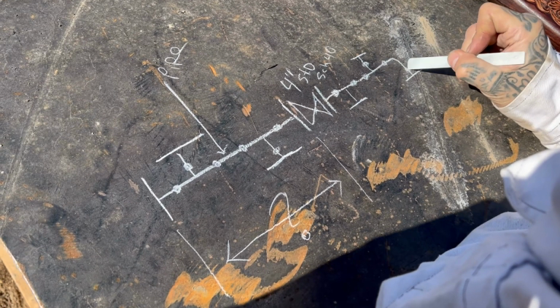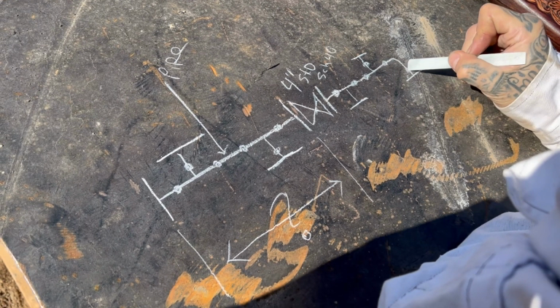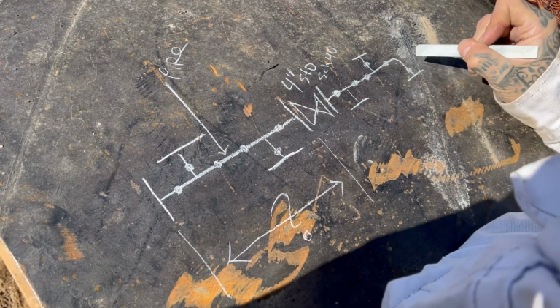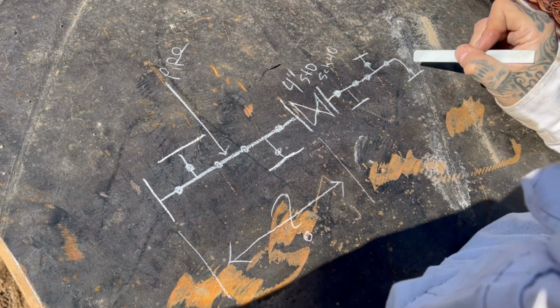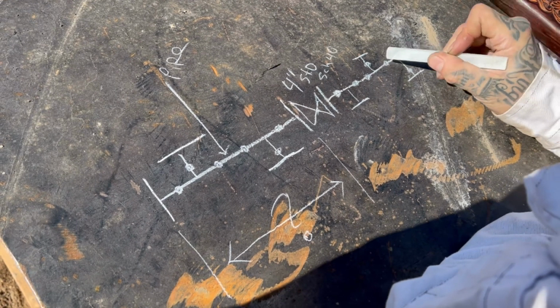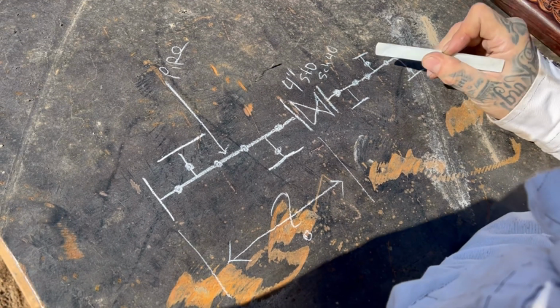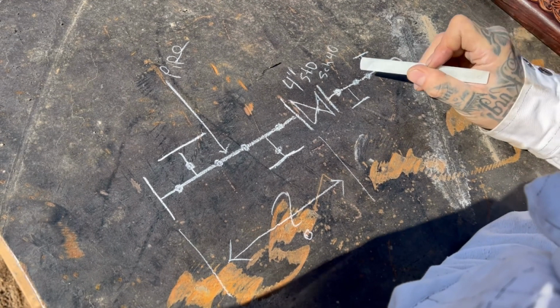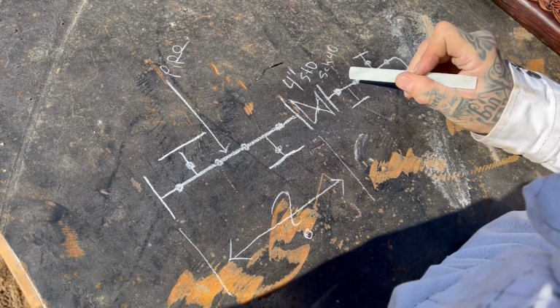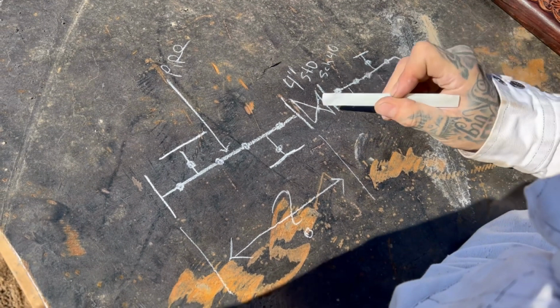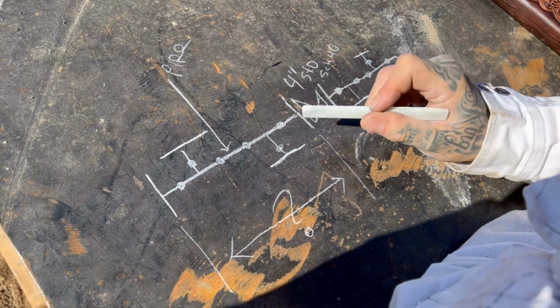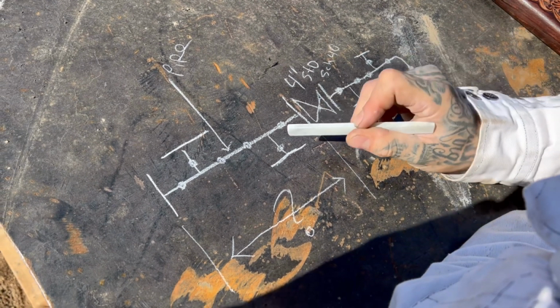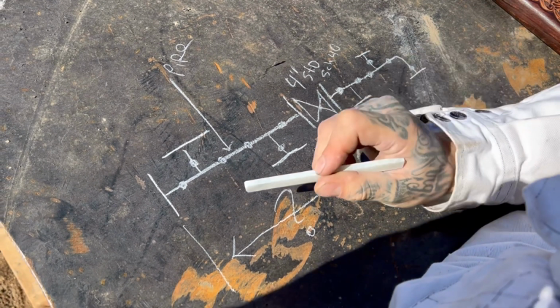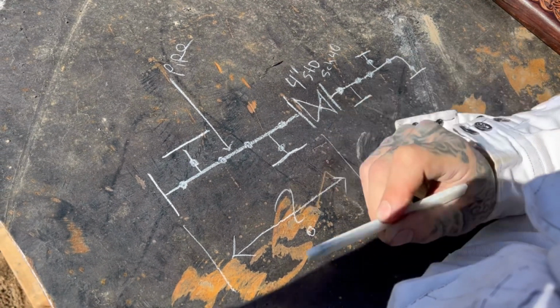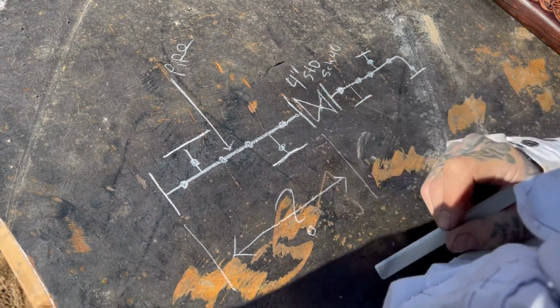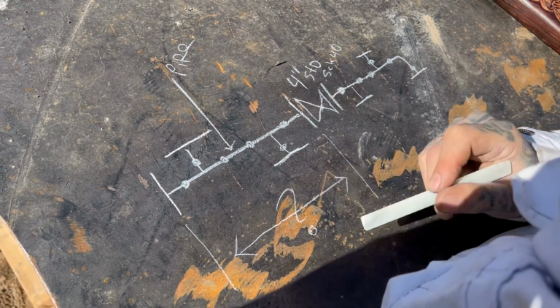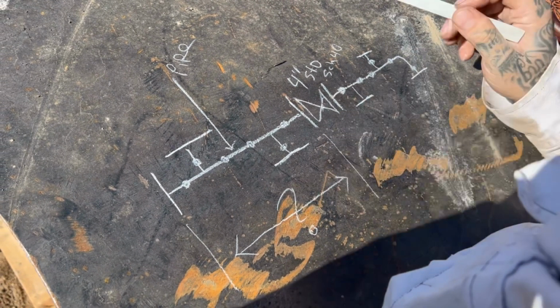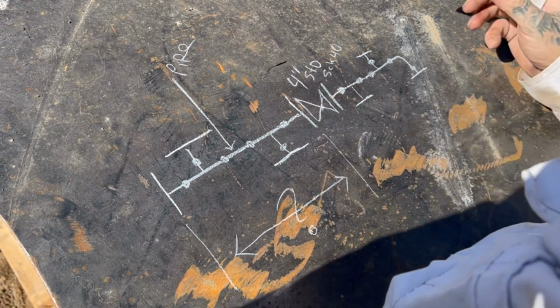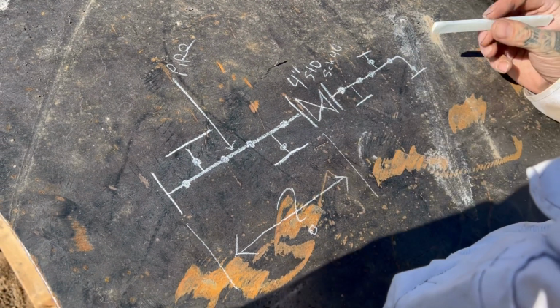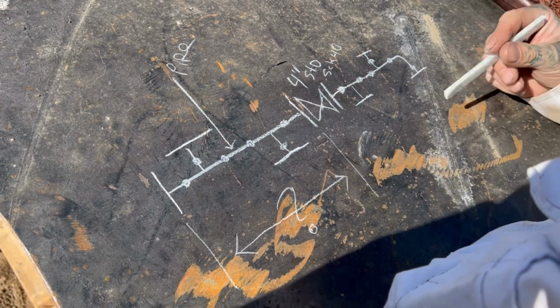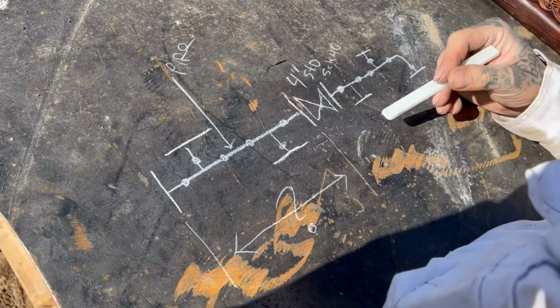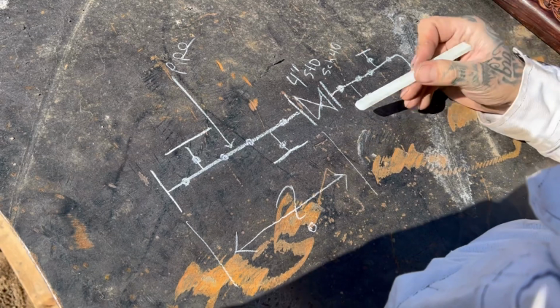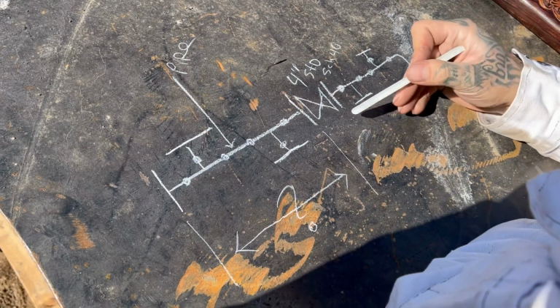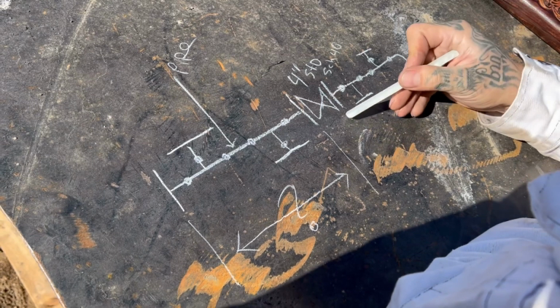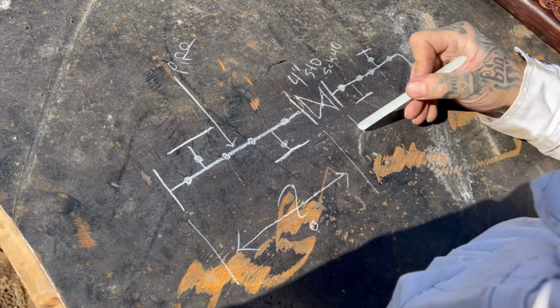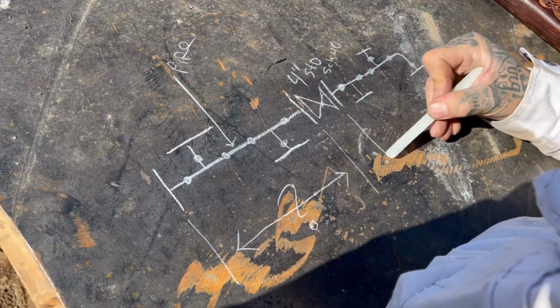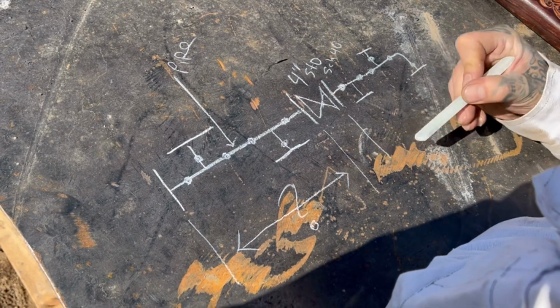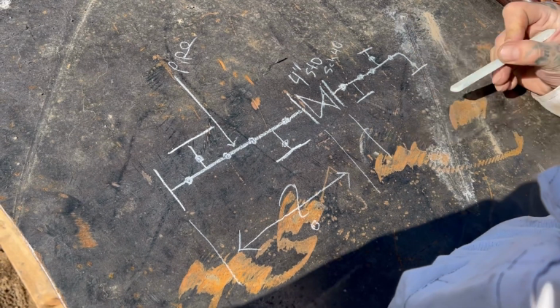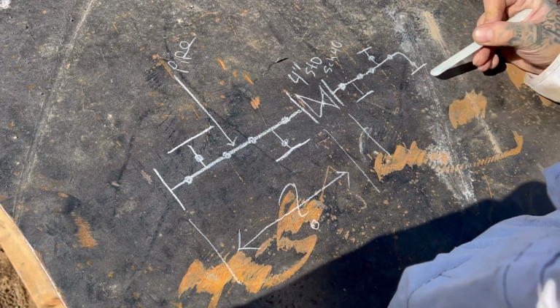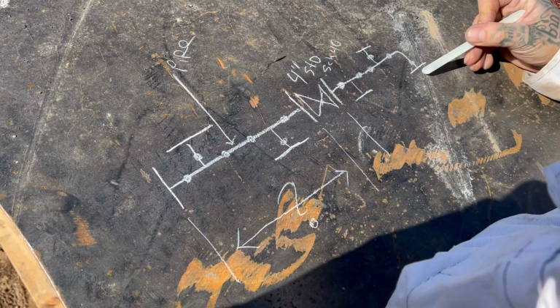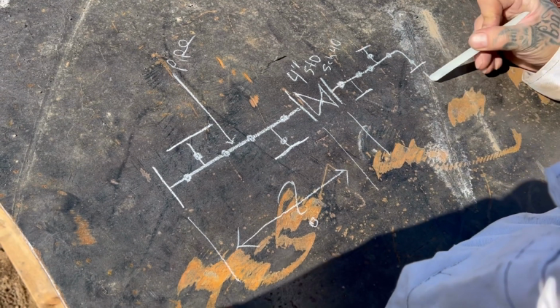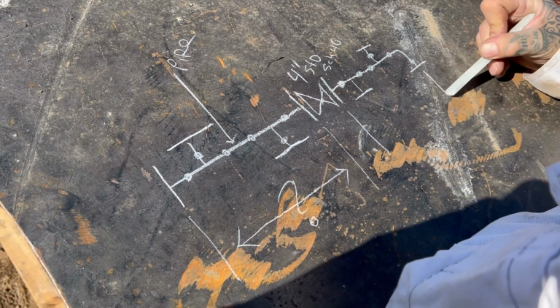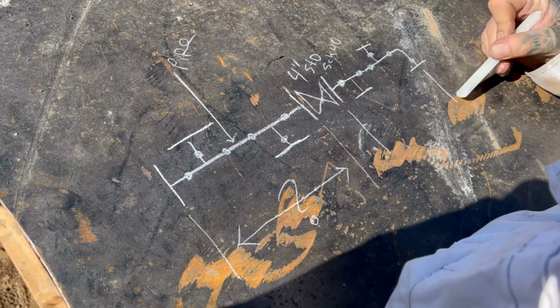So you can see every weld I've got to do for this project right here. And again, this right here holds a certain measurement too.